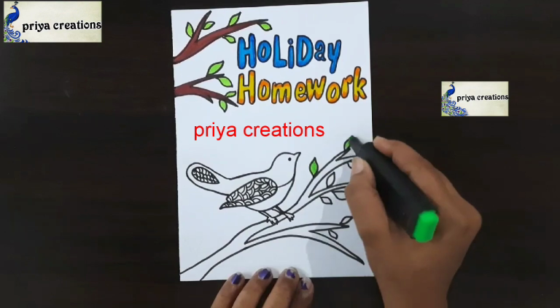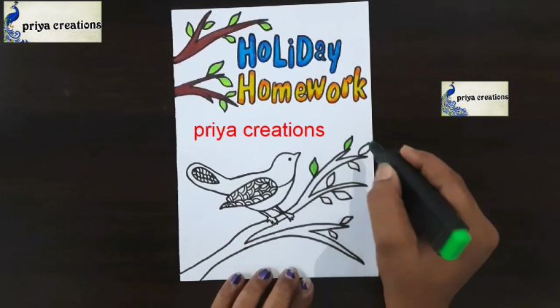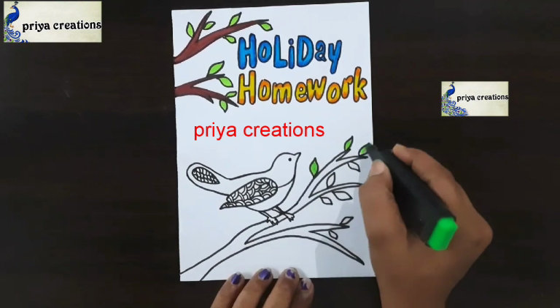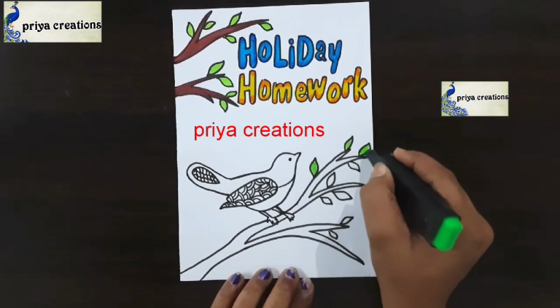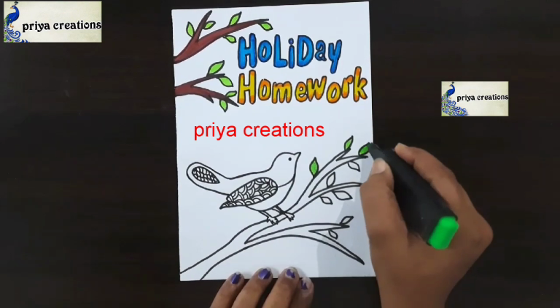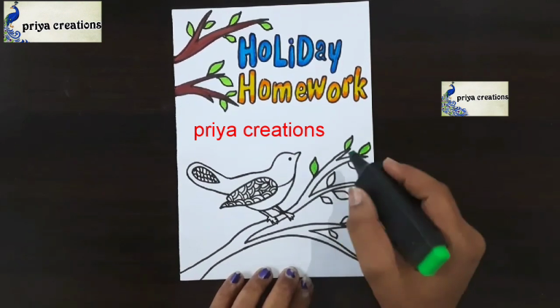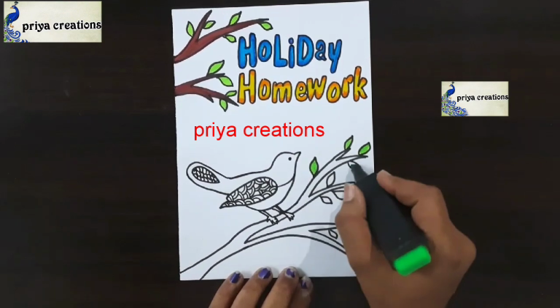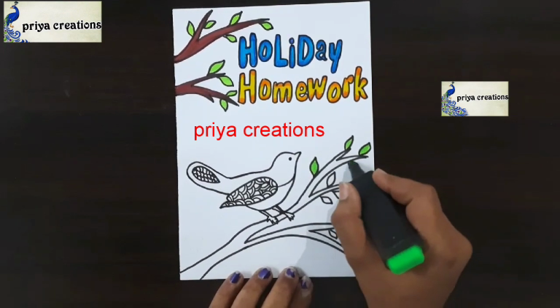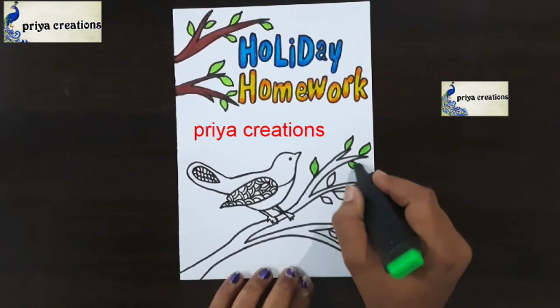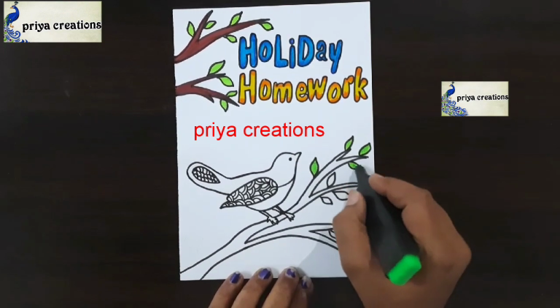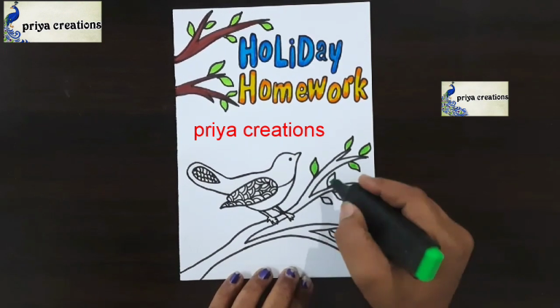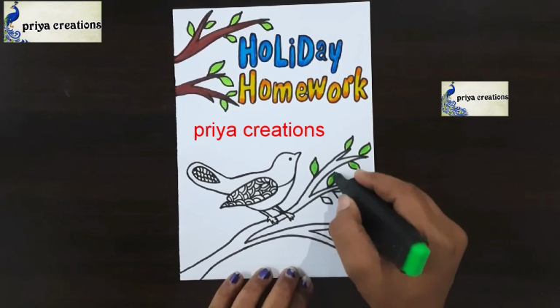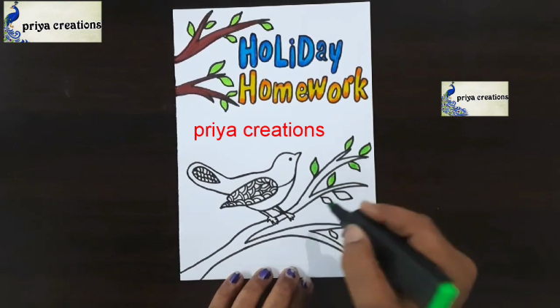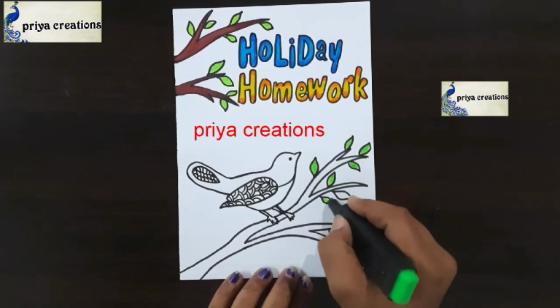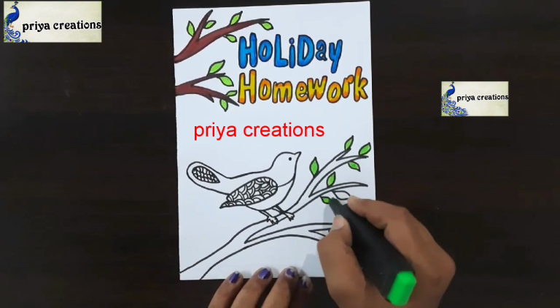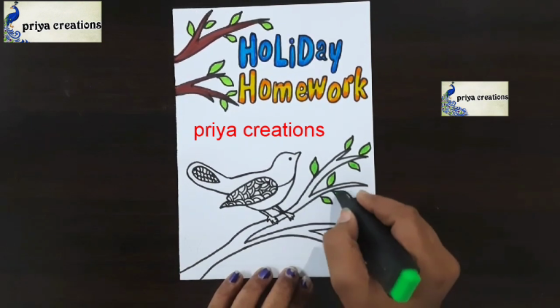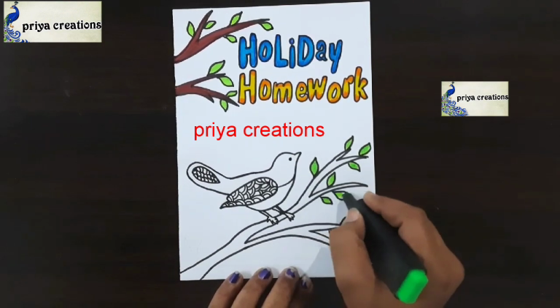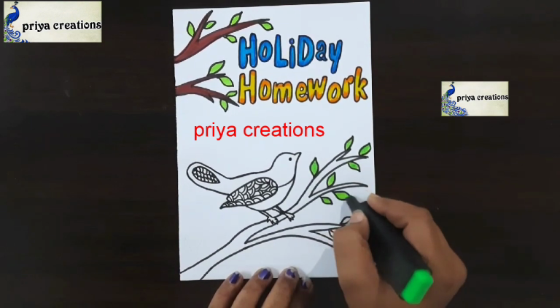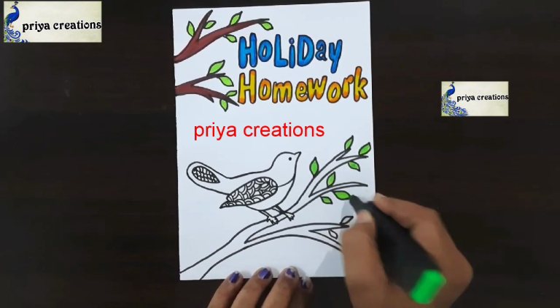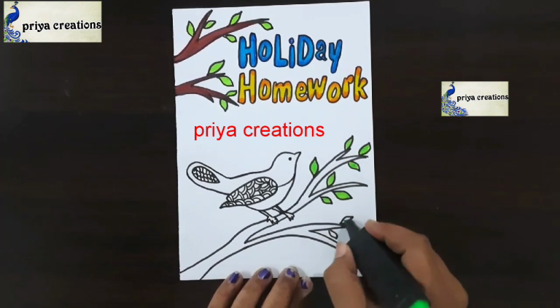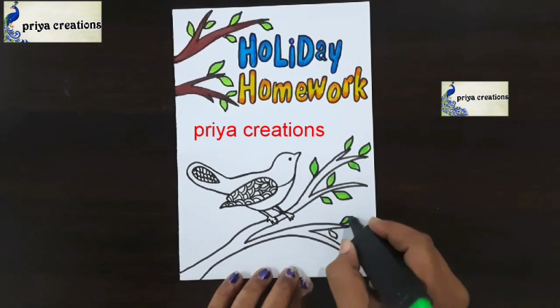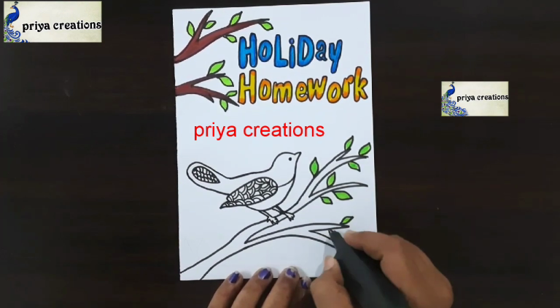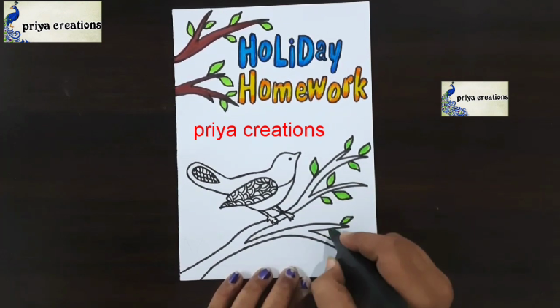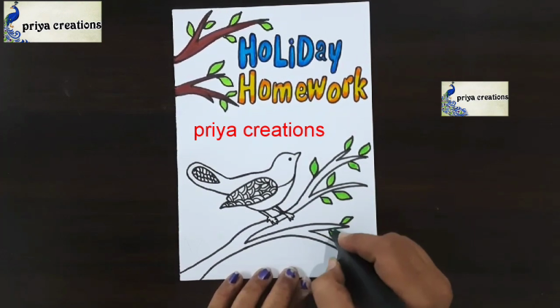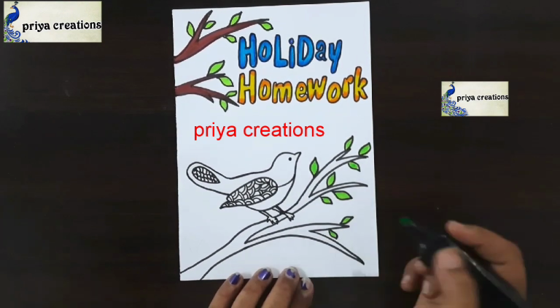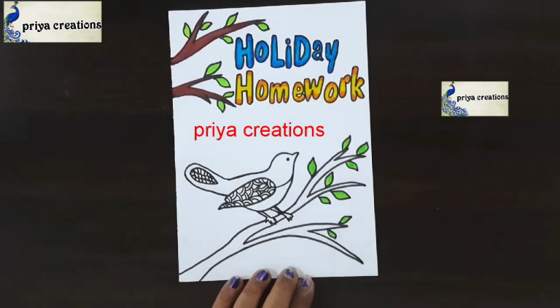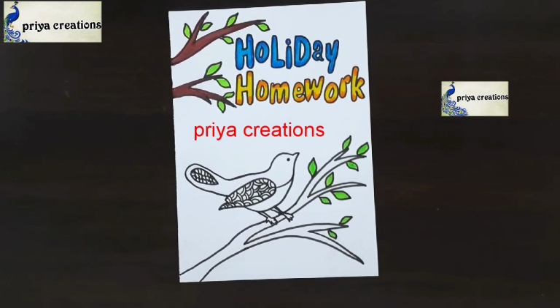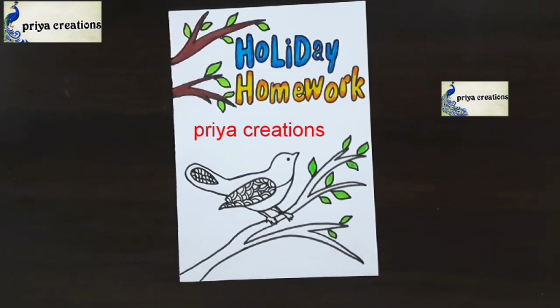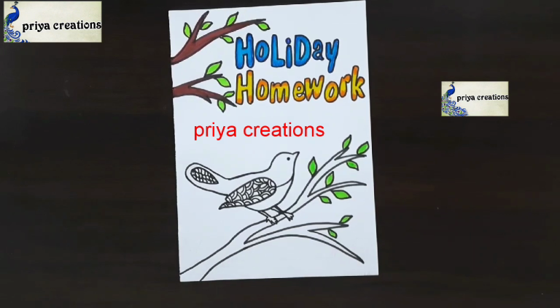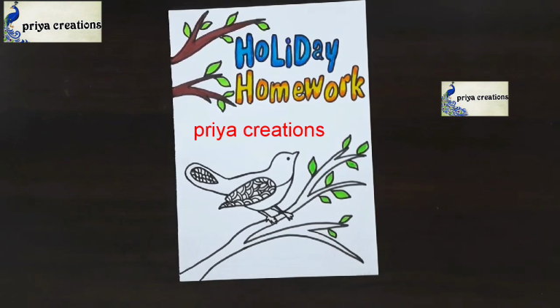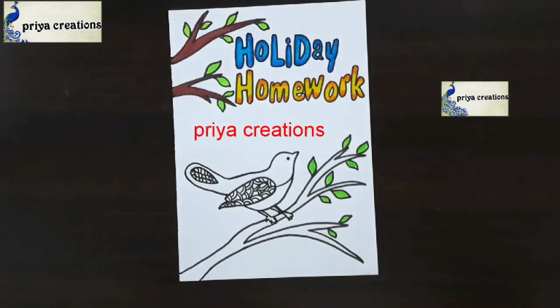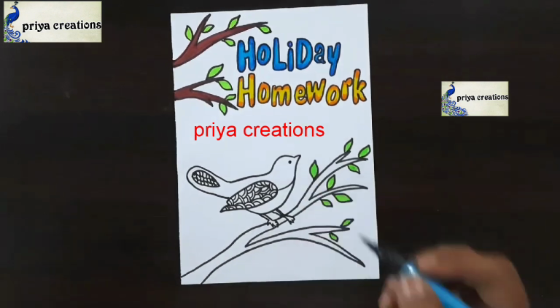Now I am using green color highlighter for the leaf shapes.